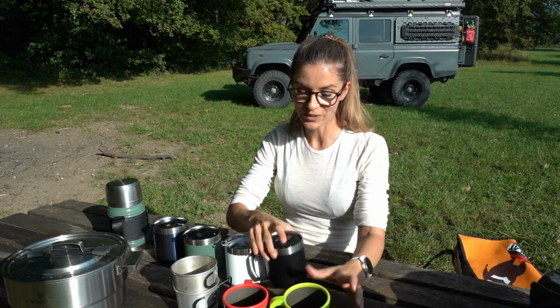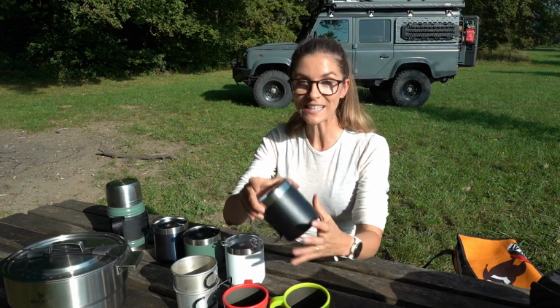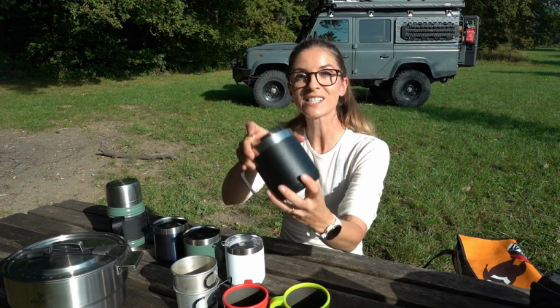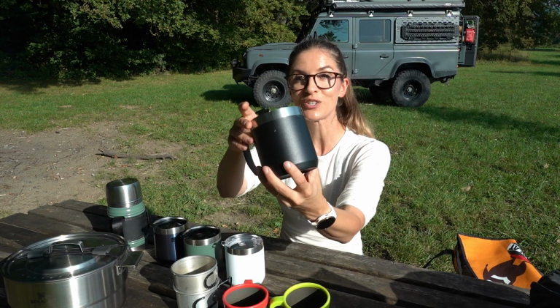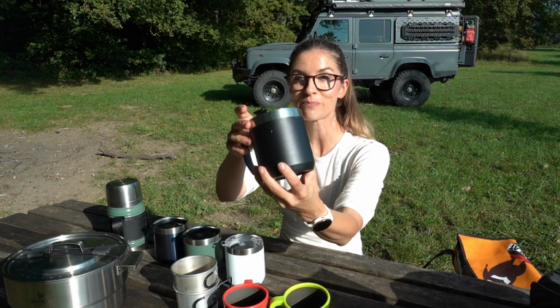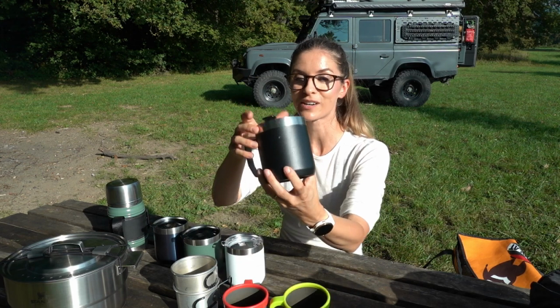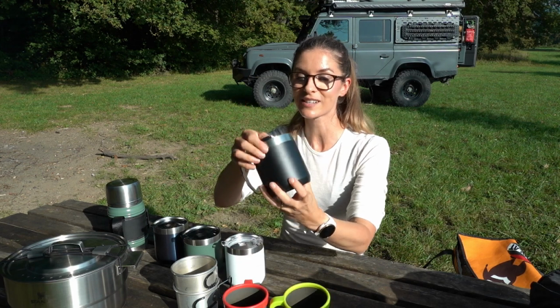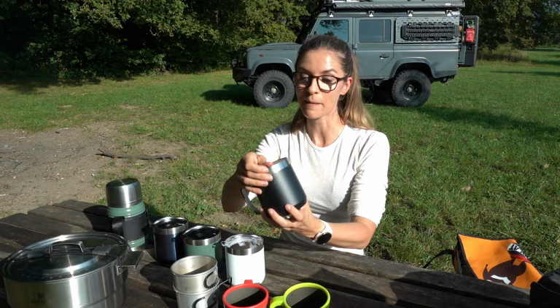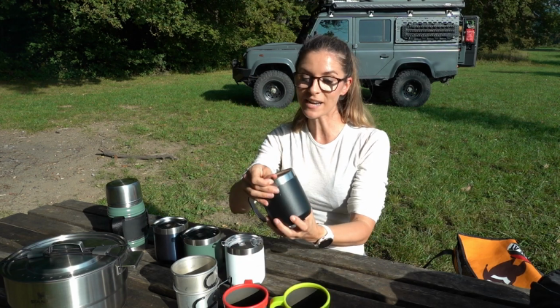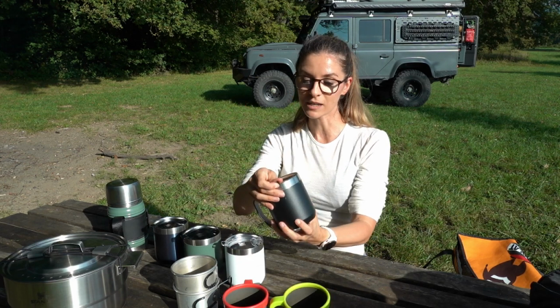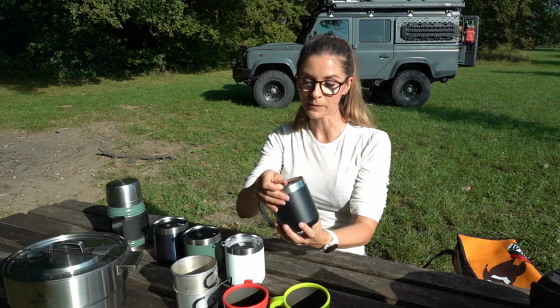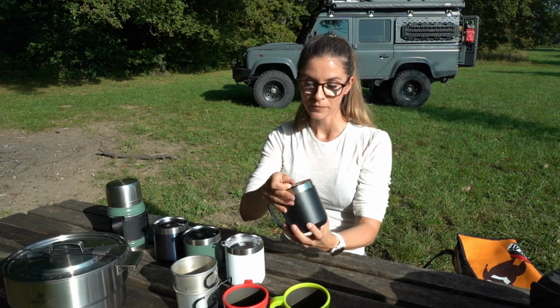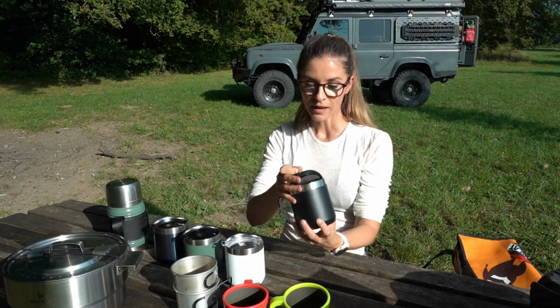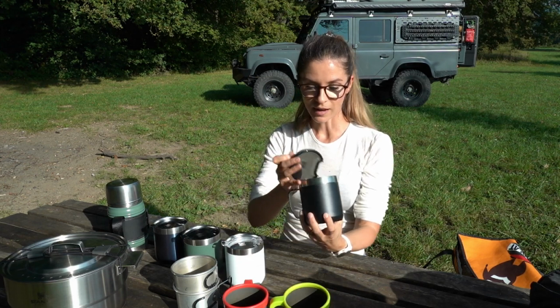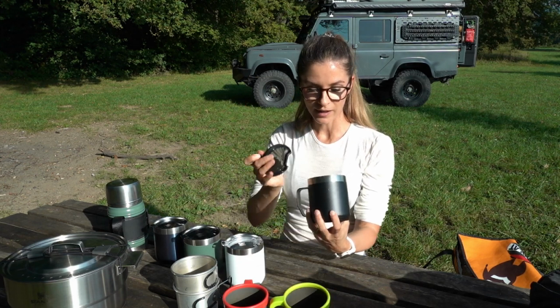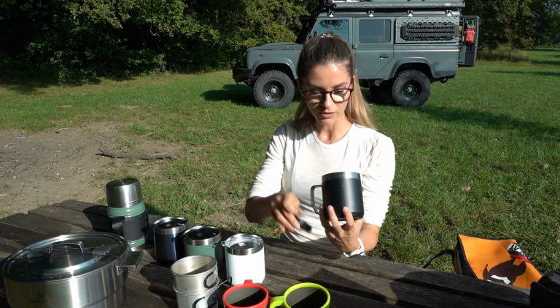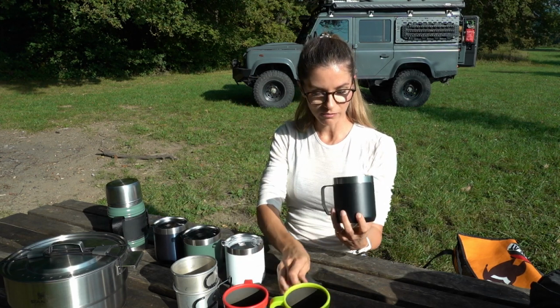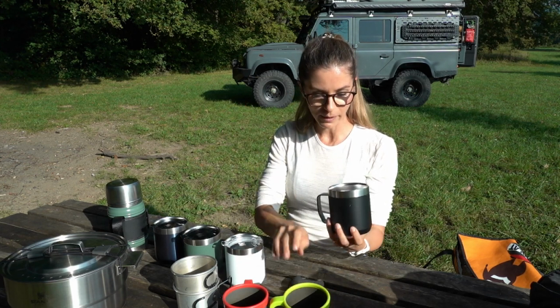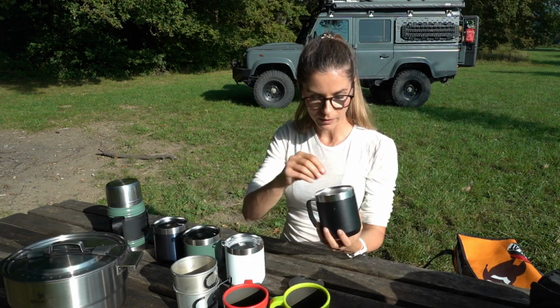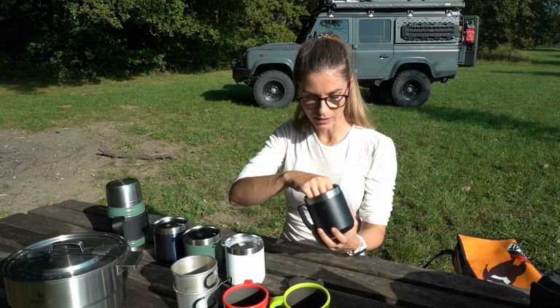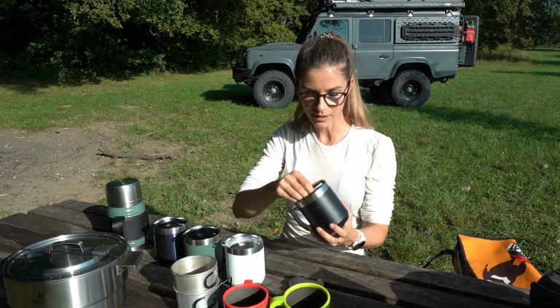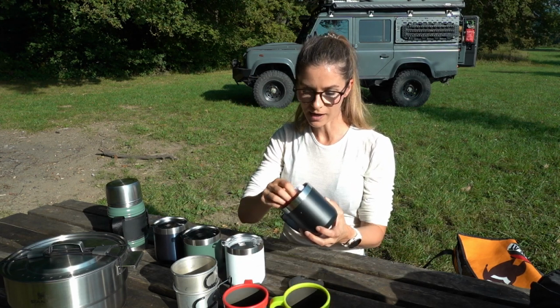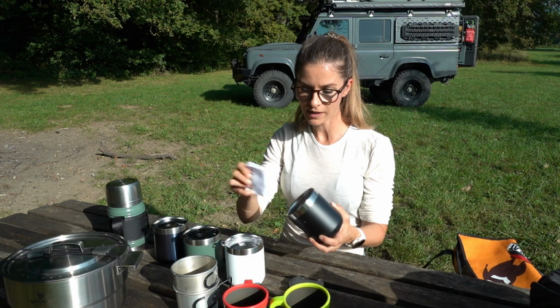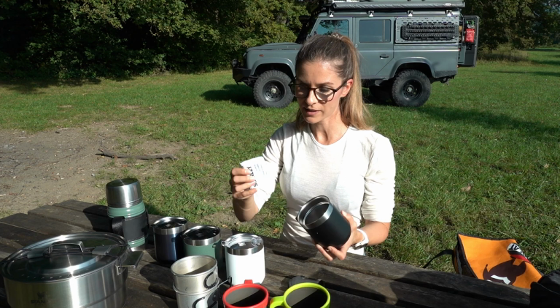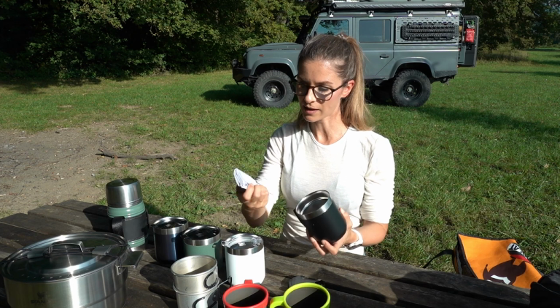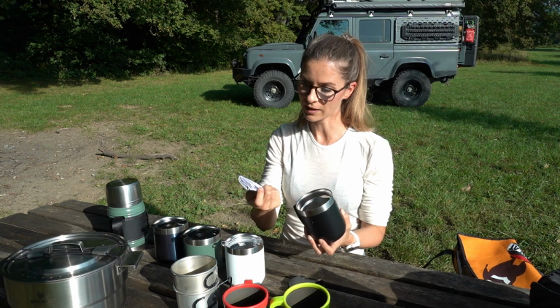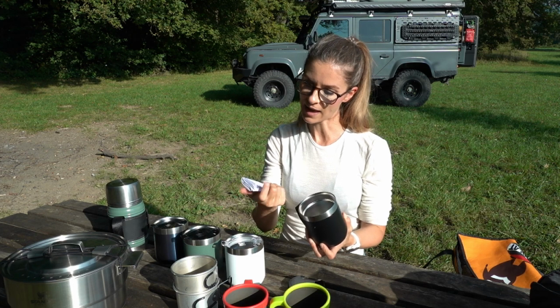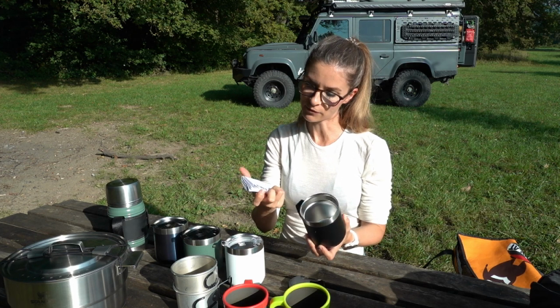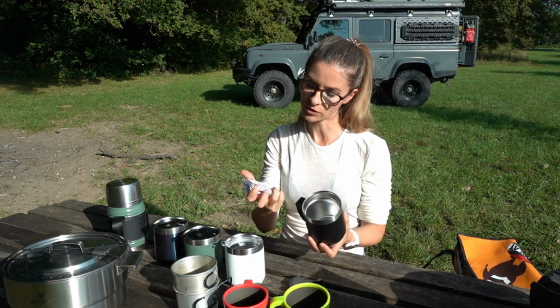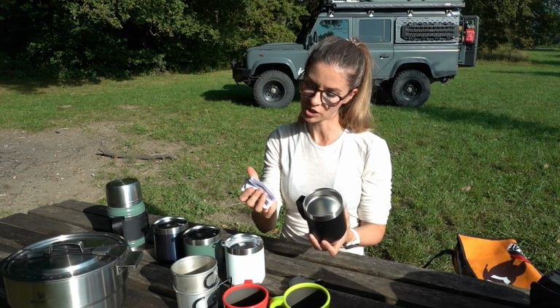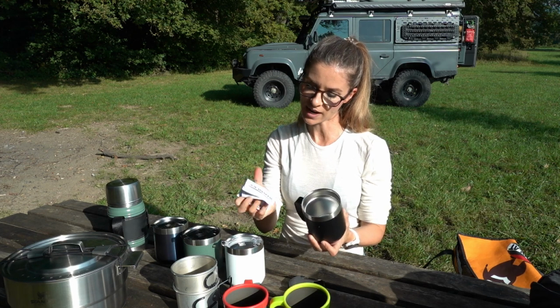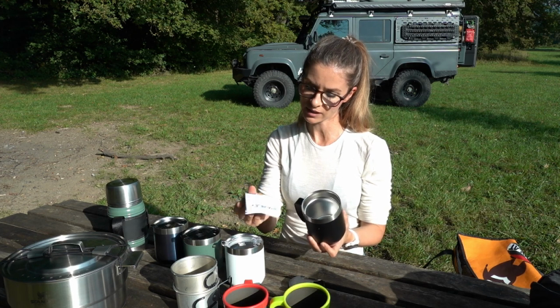So these new mugs are bigger. The size of these mugs is 12 ounces — that's 354 milliliters. And I think that's a really good size for coffee.